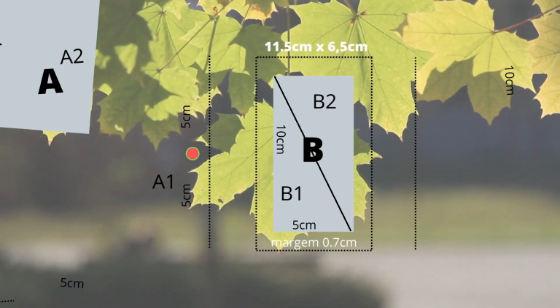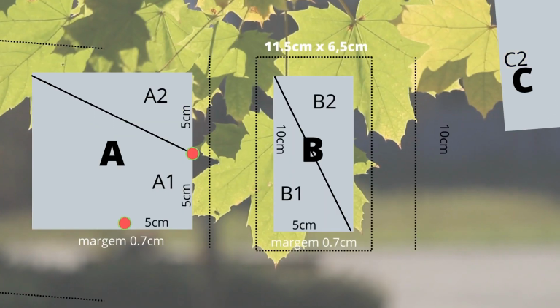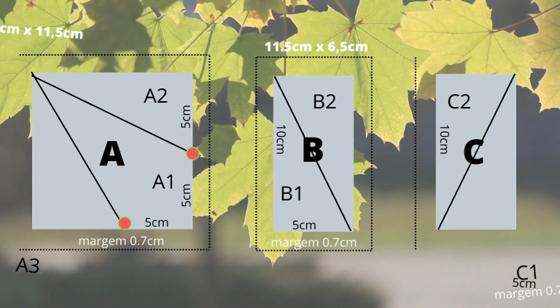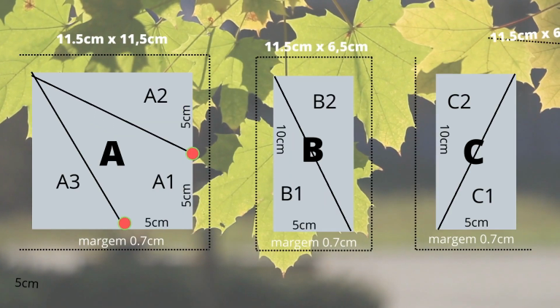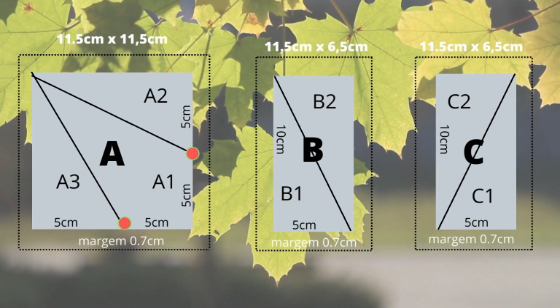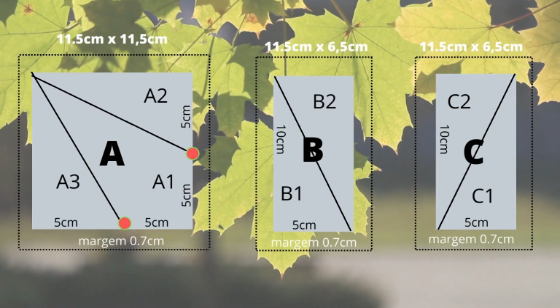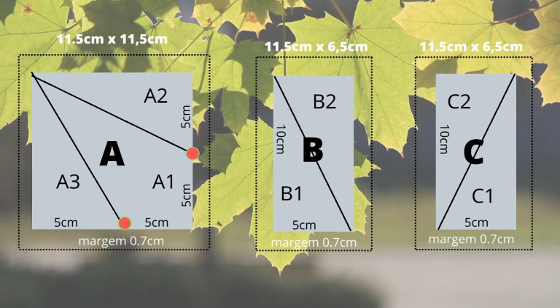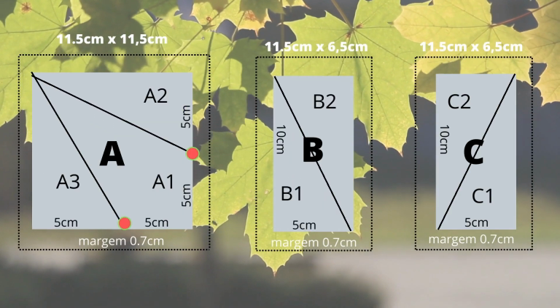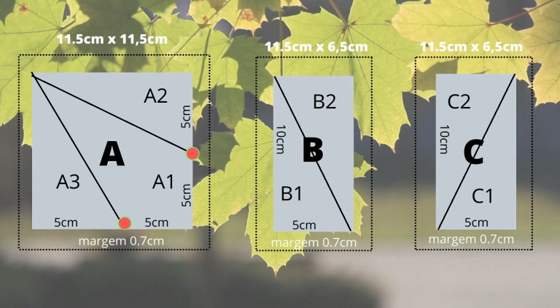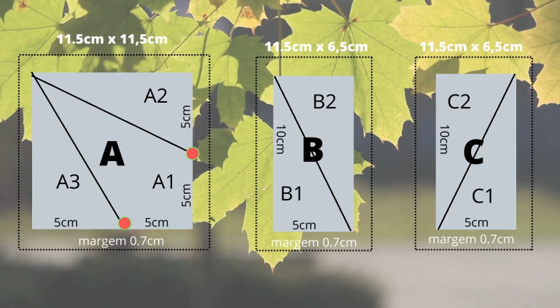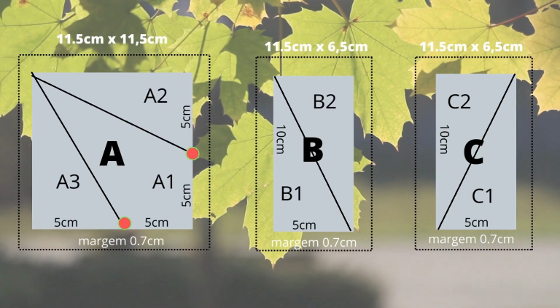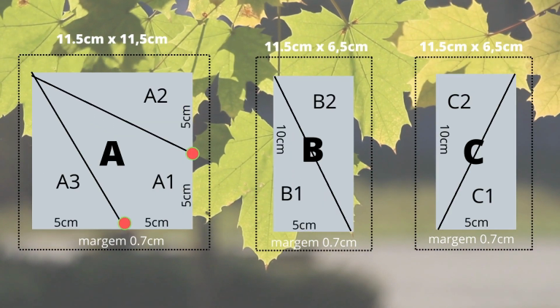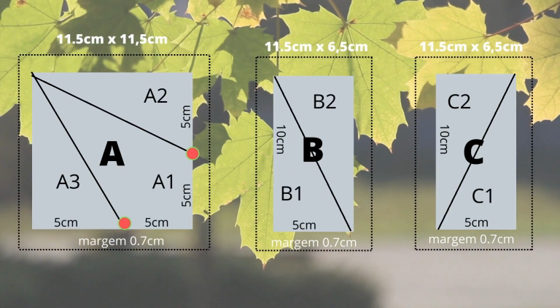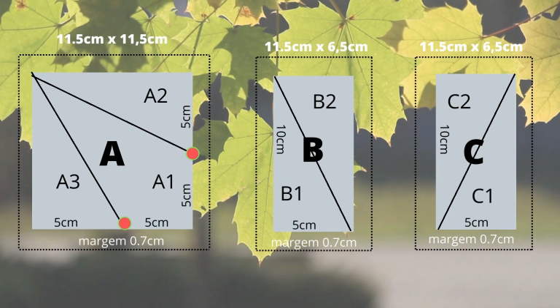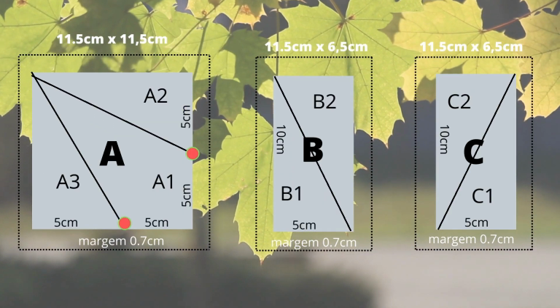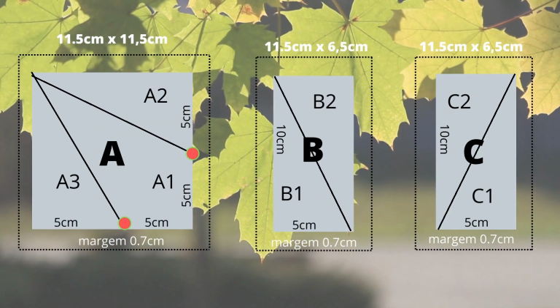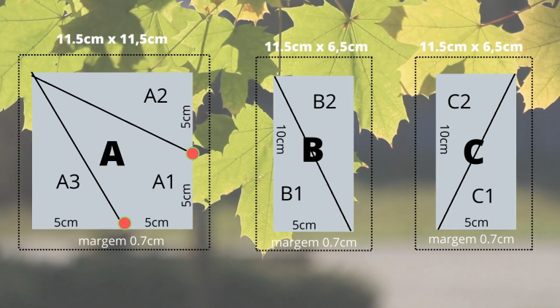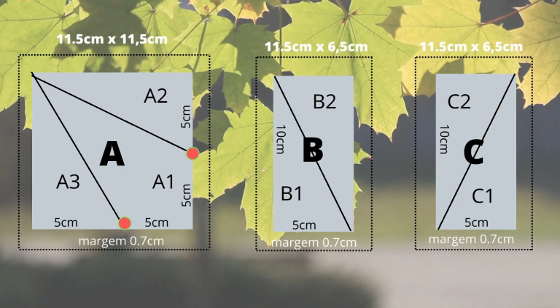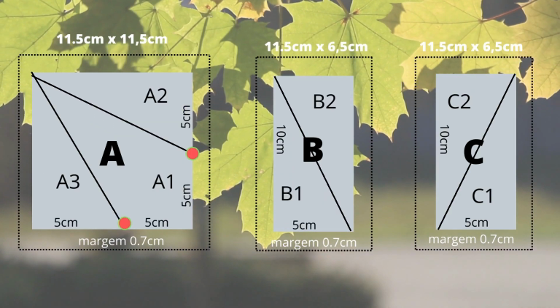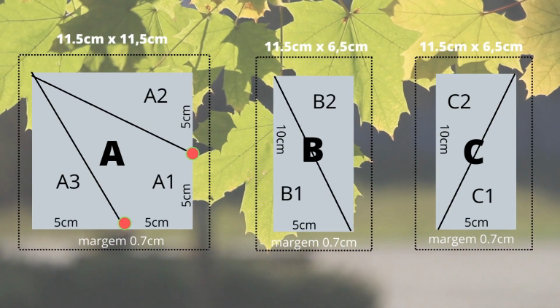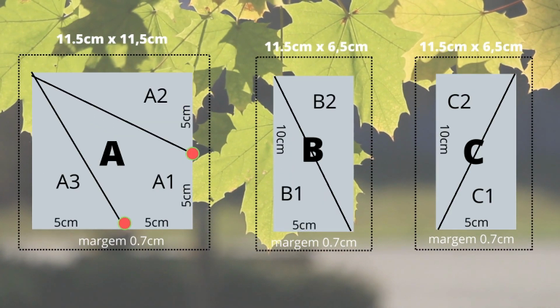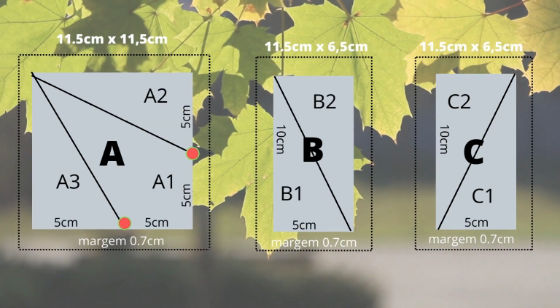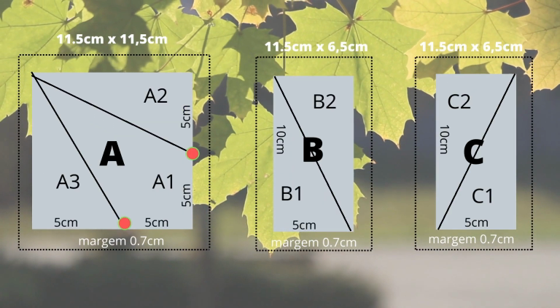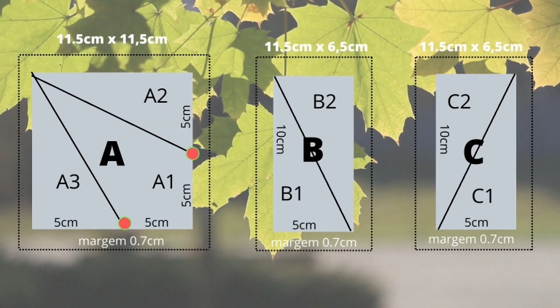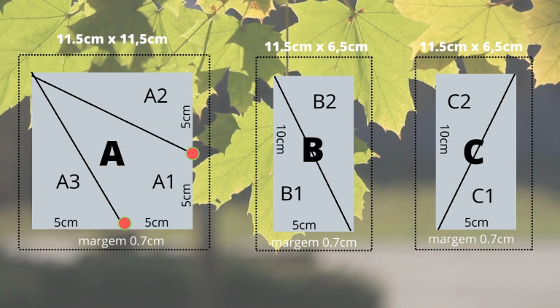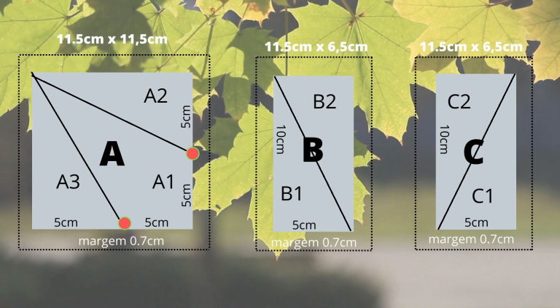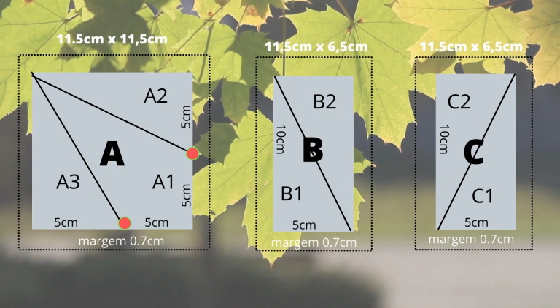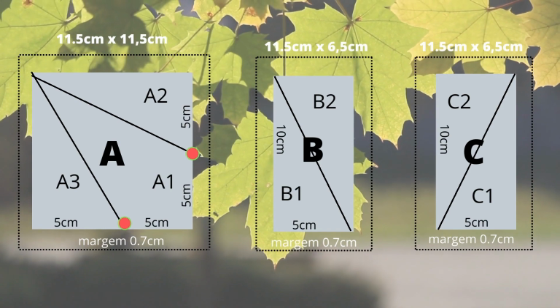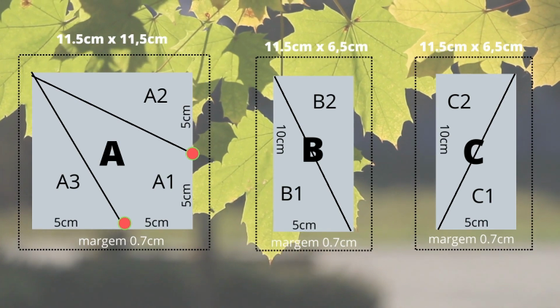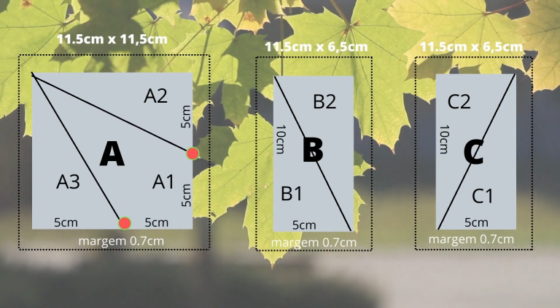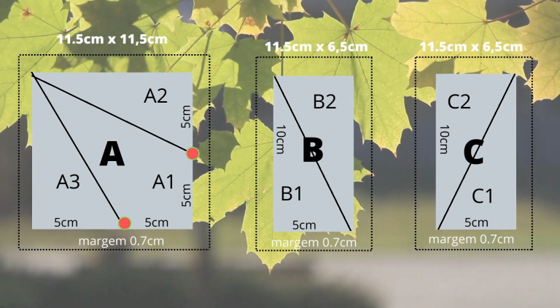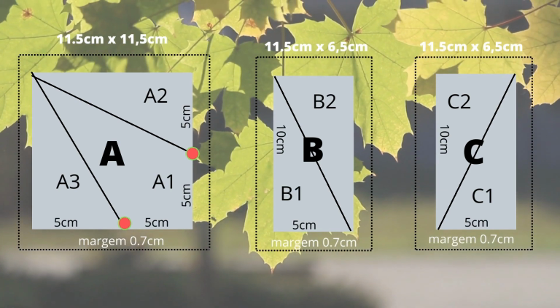The templates A, B, and C should be made out of paper. Check the PDF in the video description.